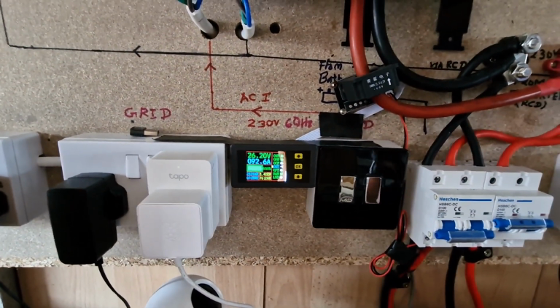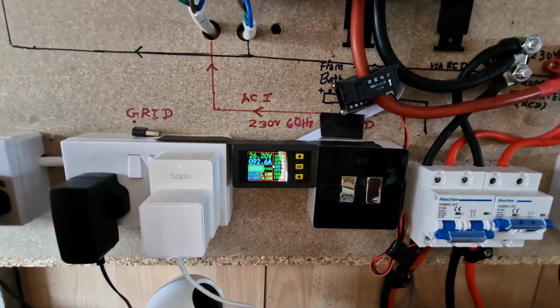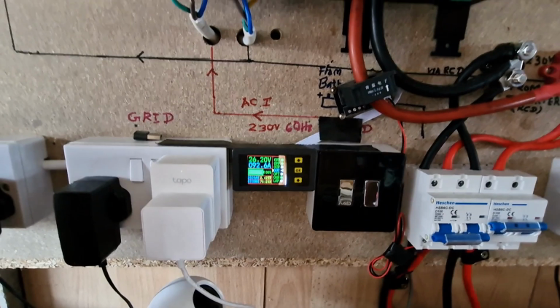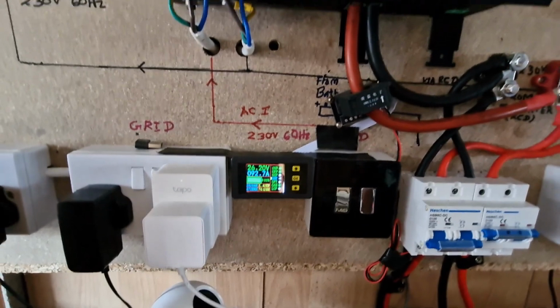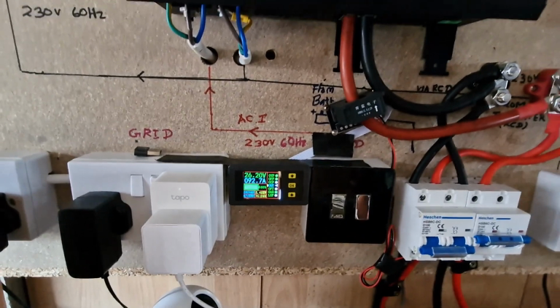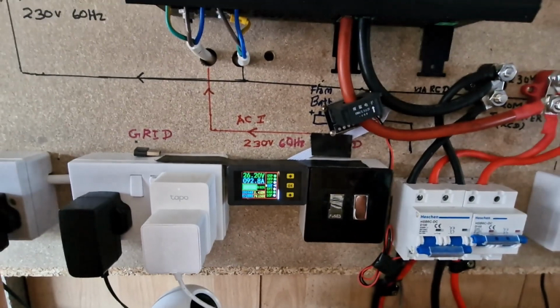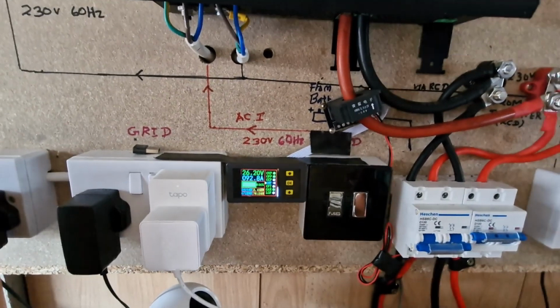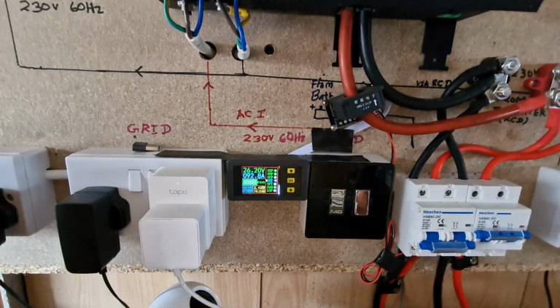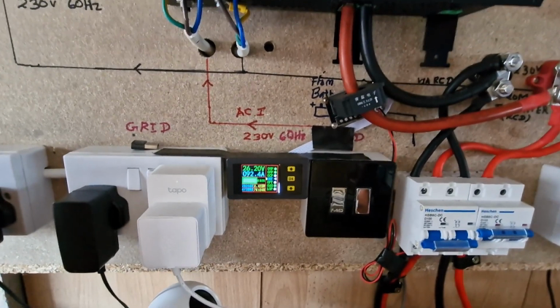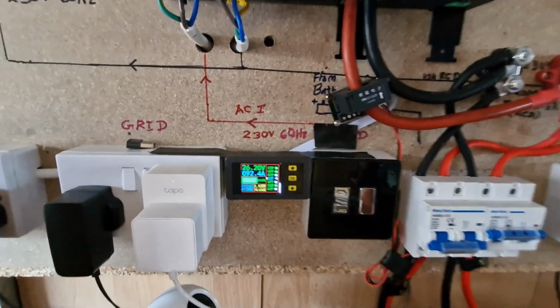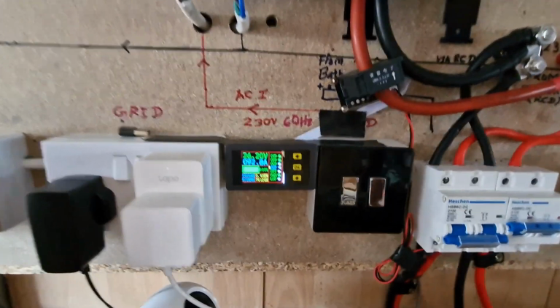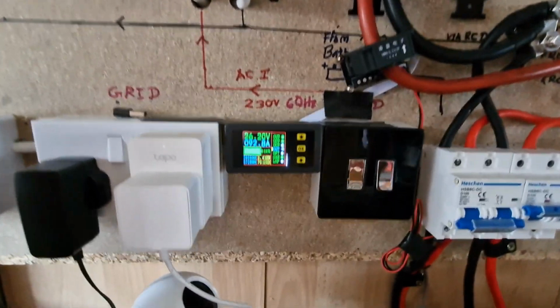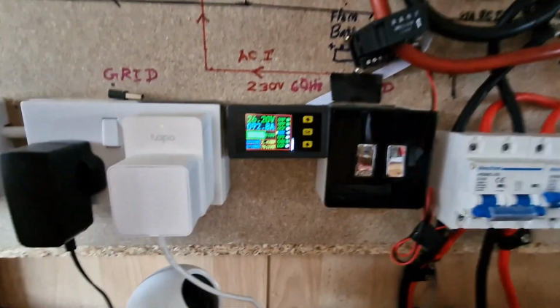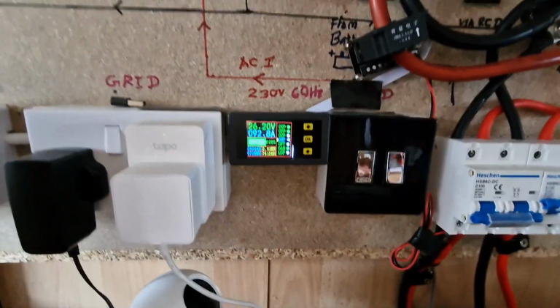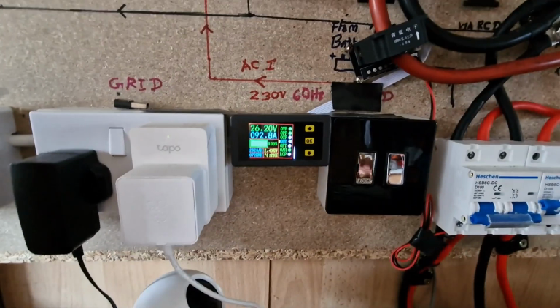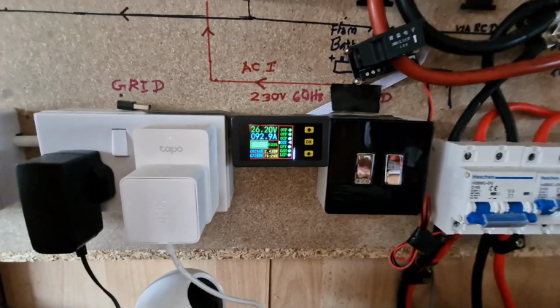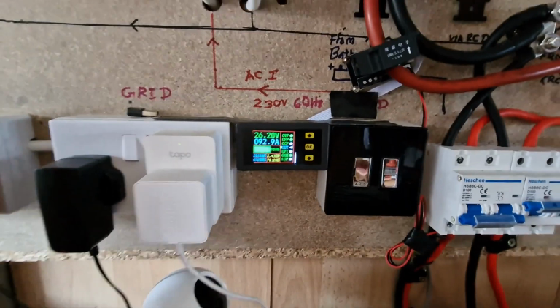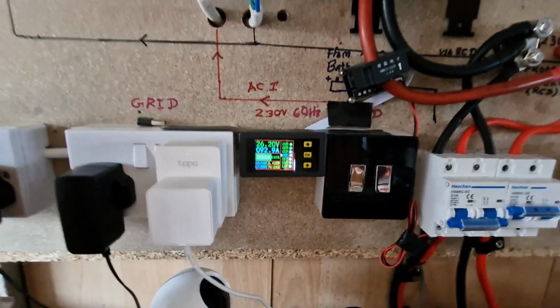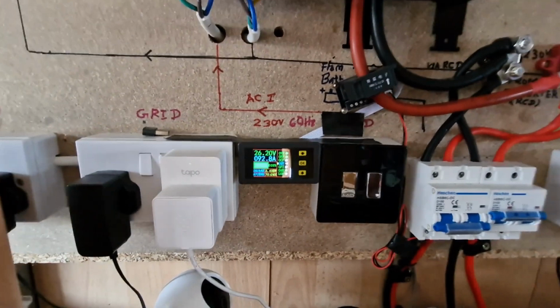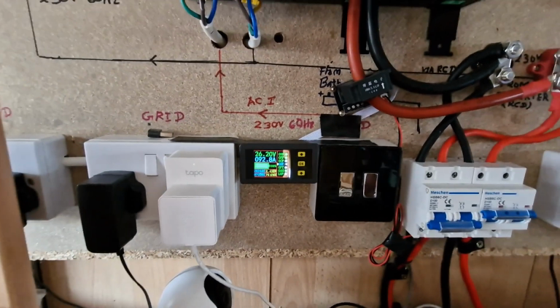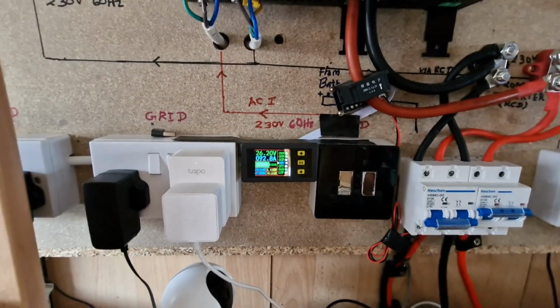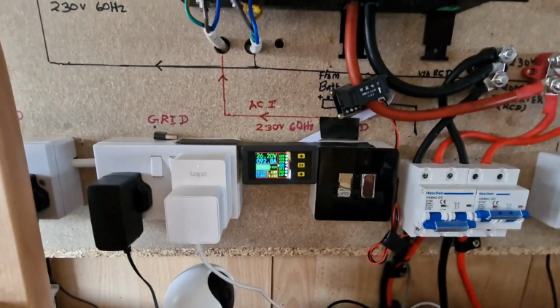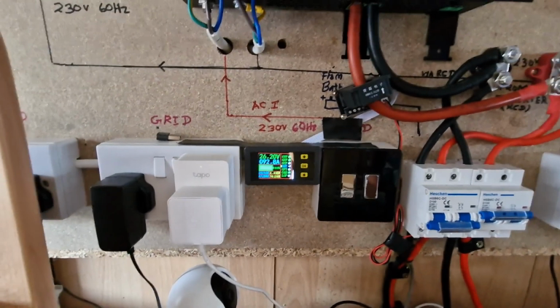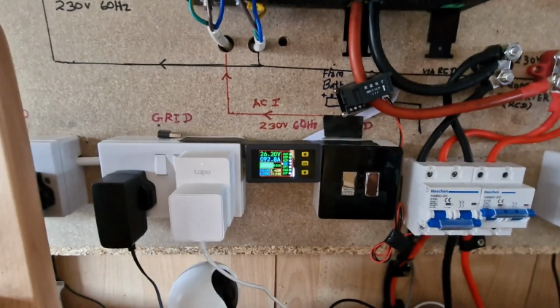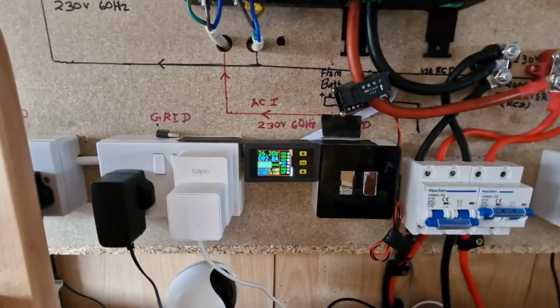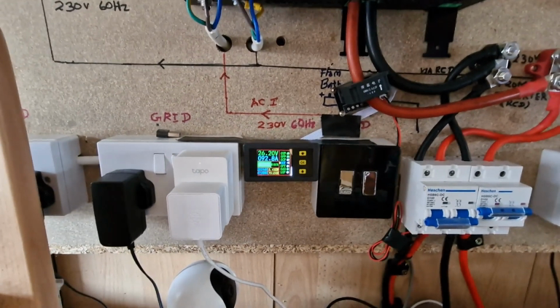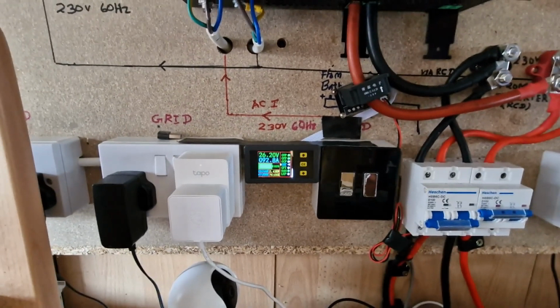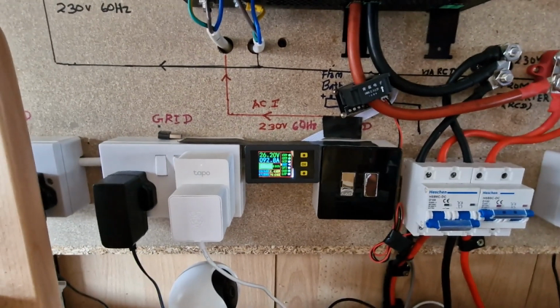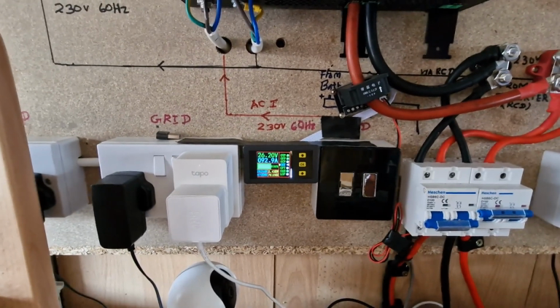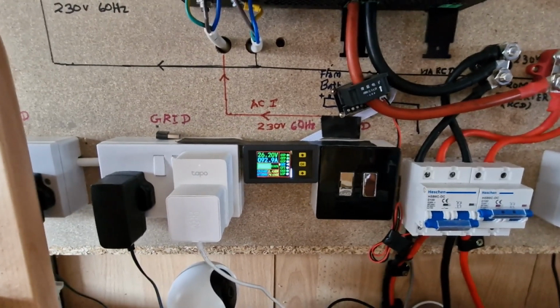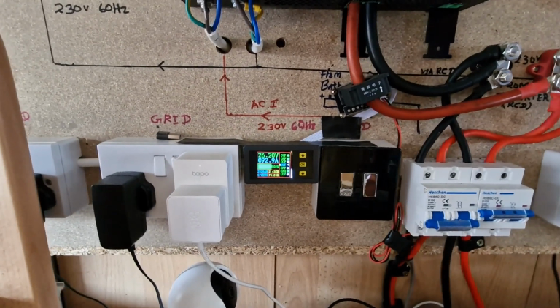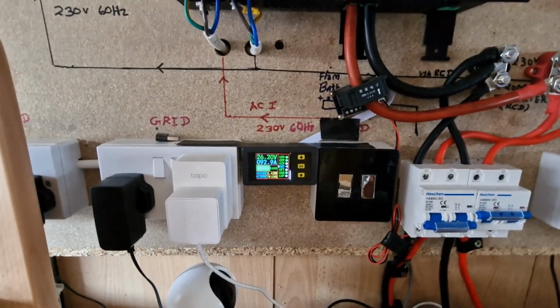I have put it on full power — it's showing 92 amps at the moment.